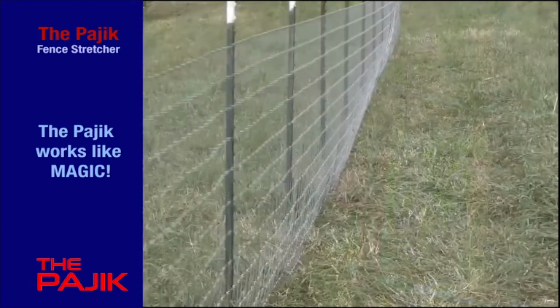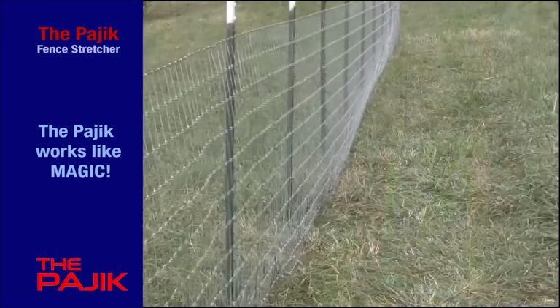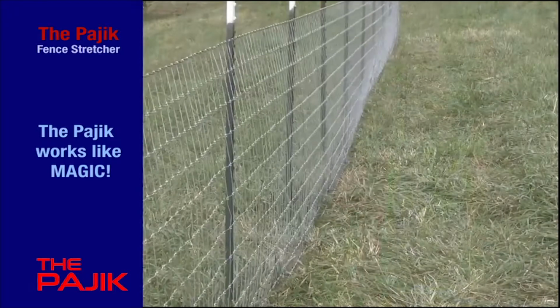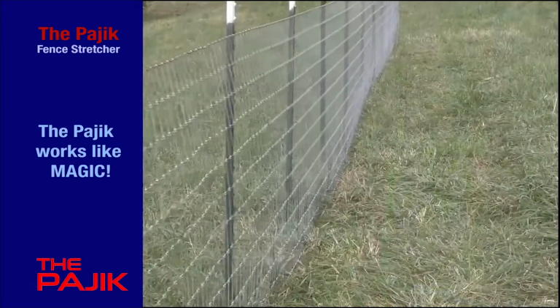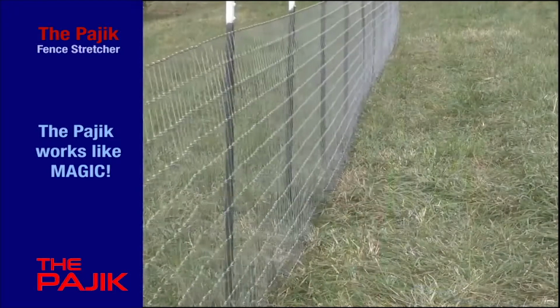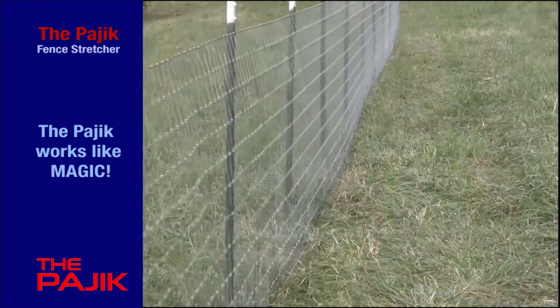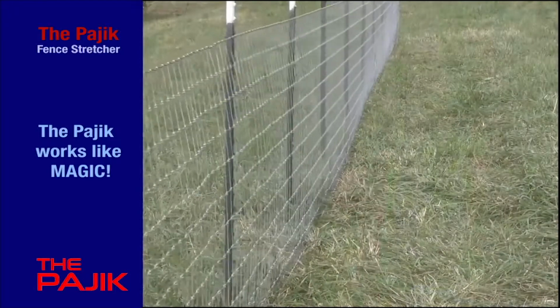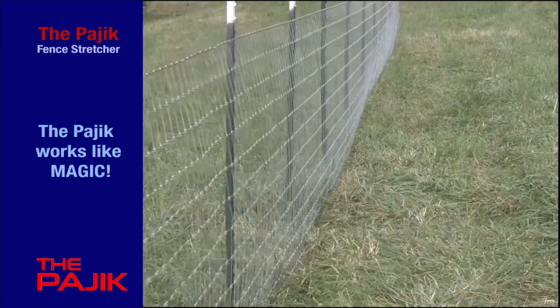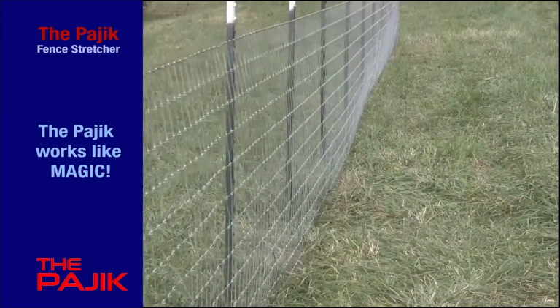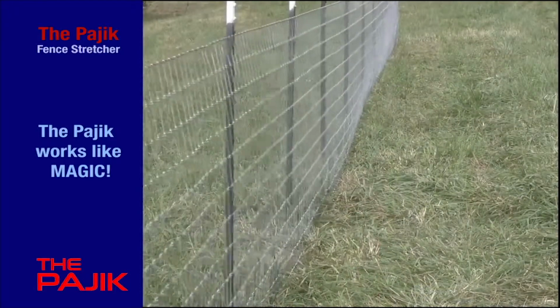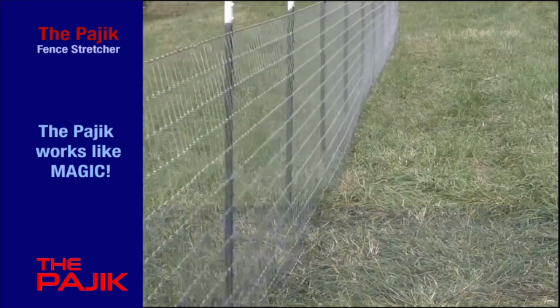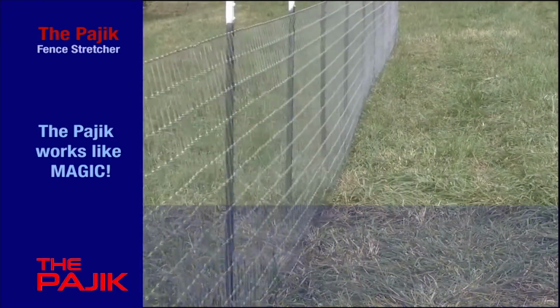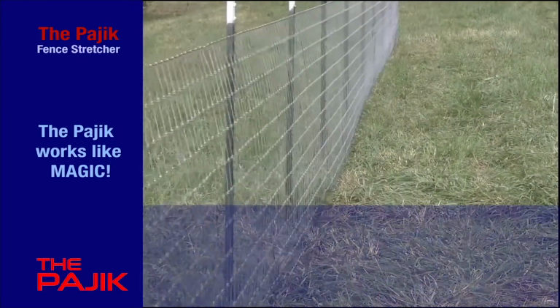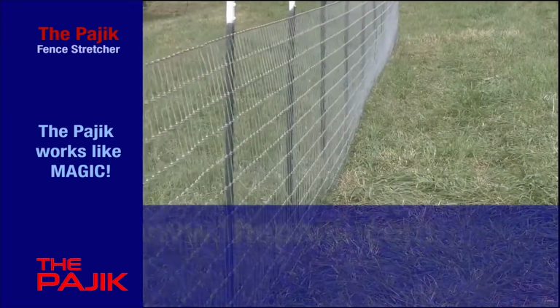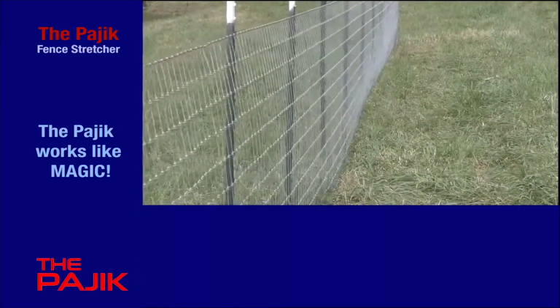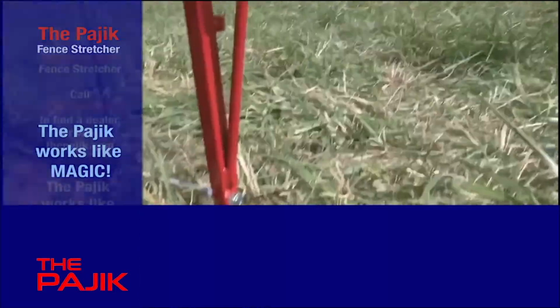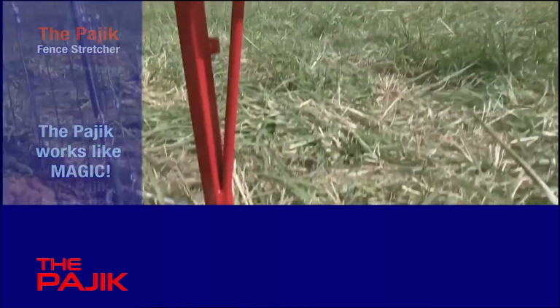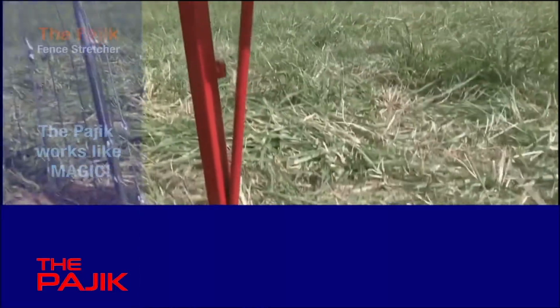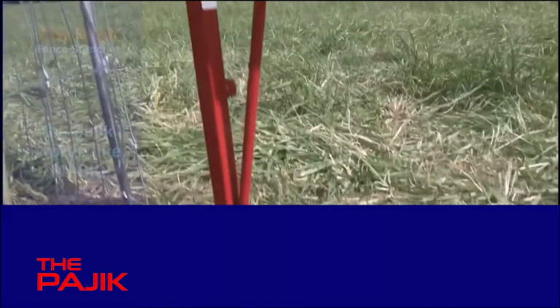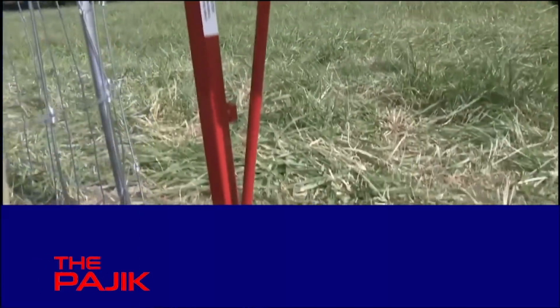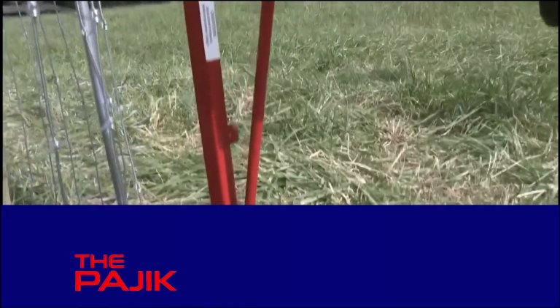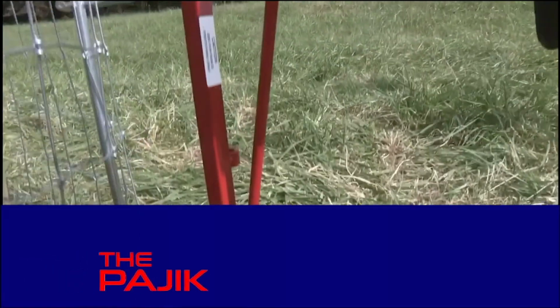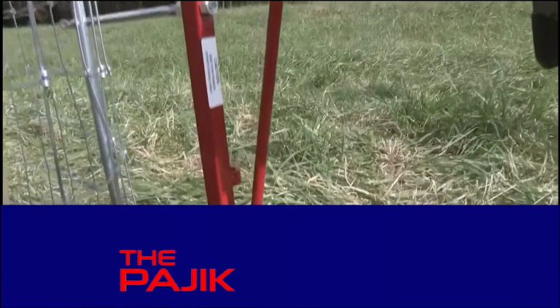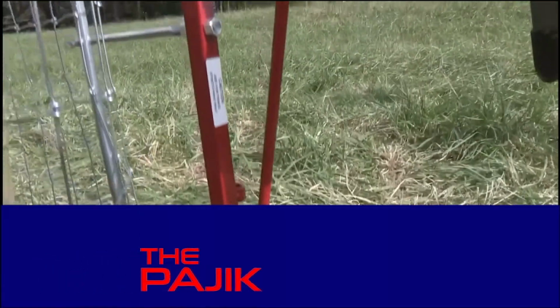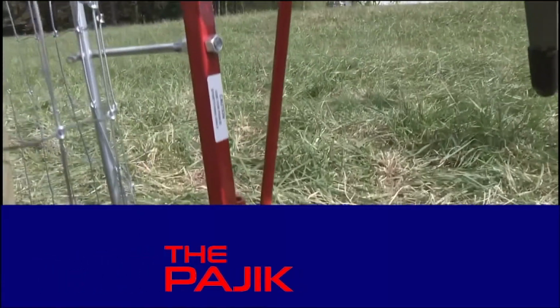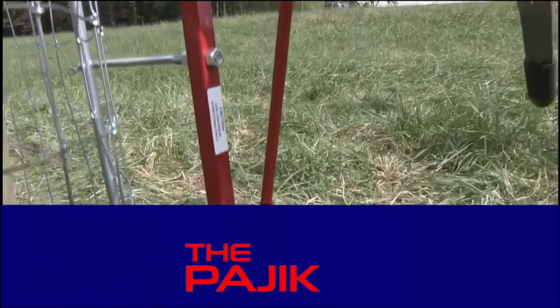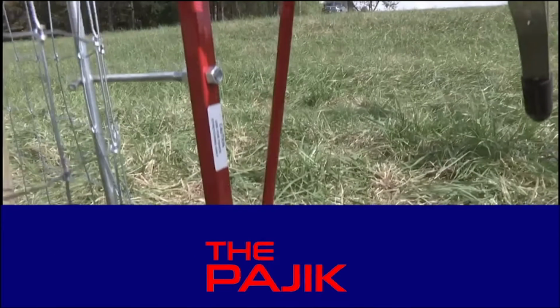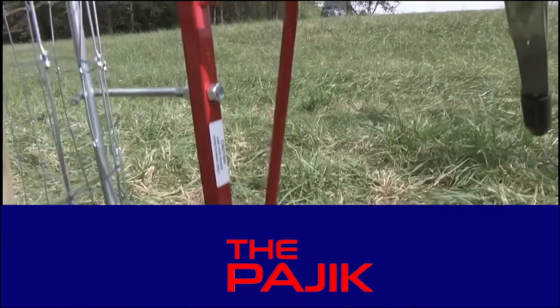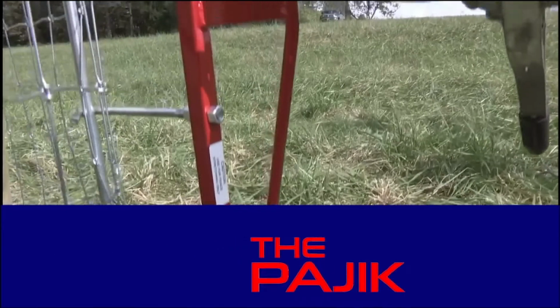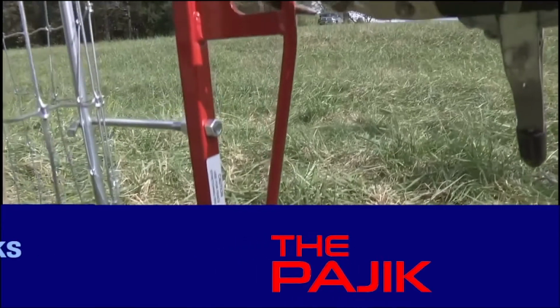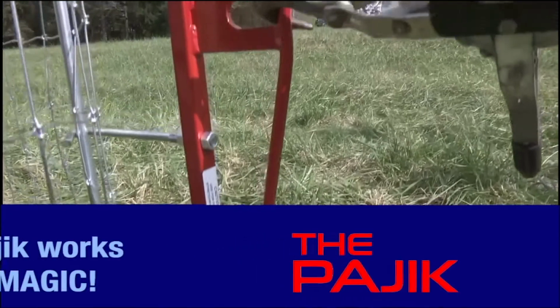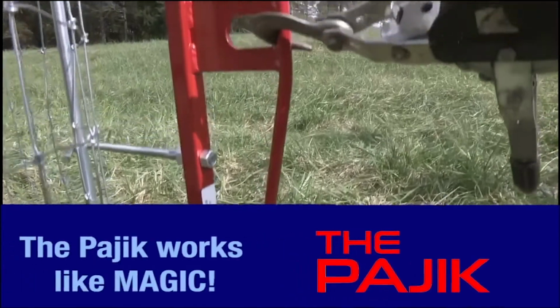It couldn't be simpler. The Pagic. It works like magic.